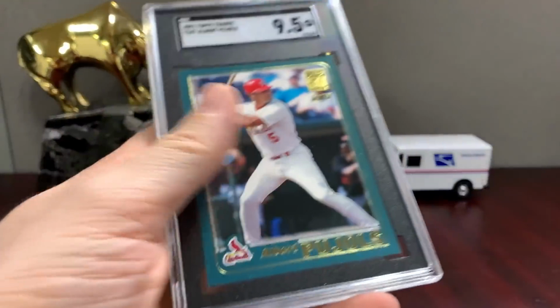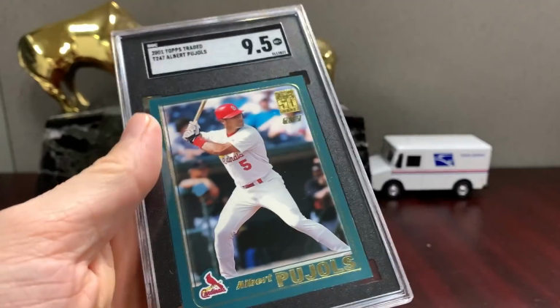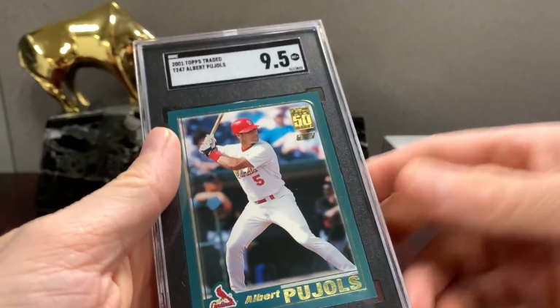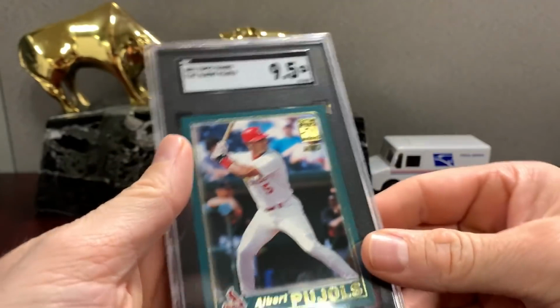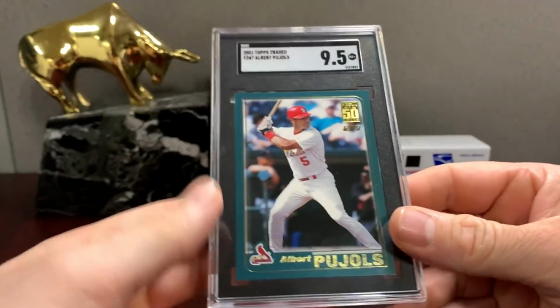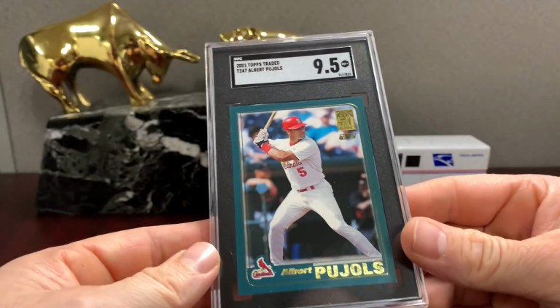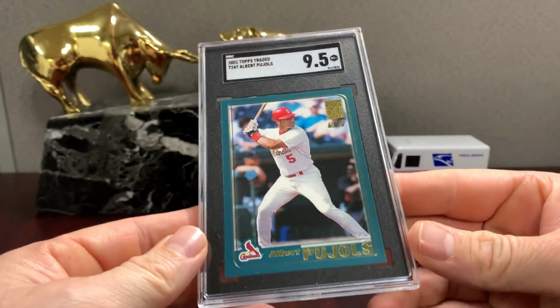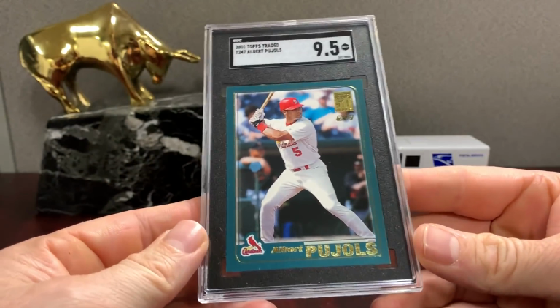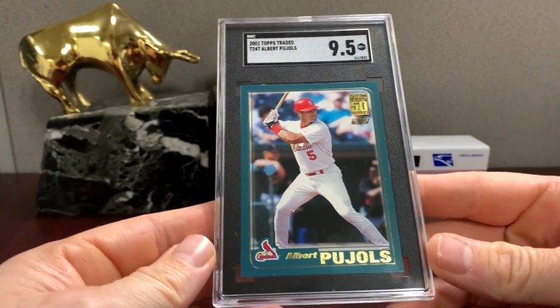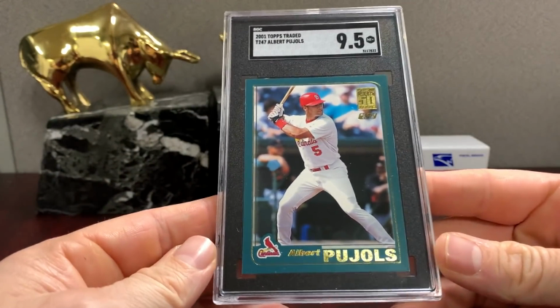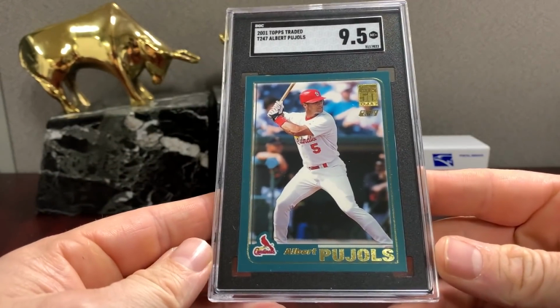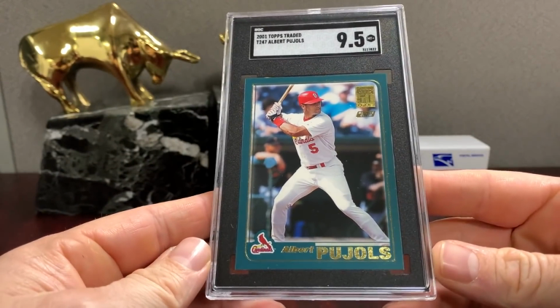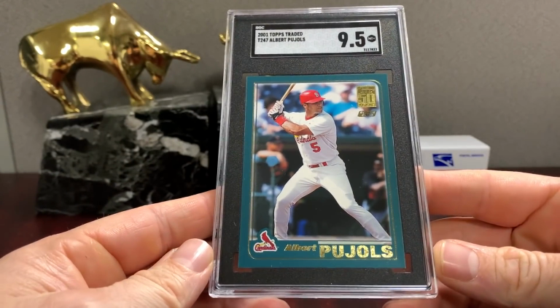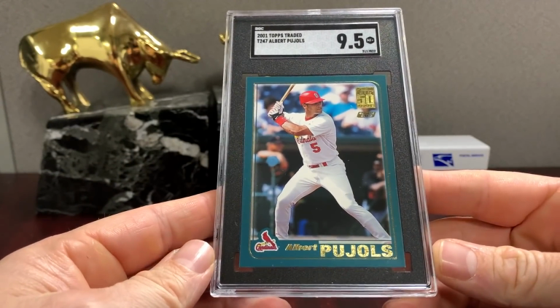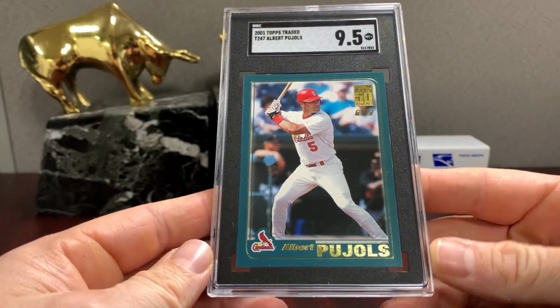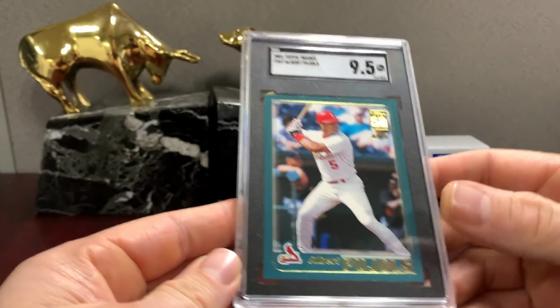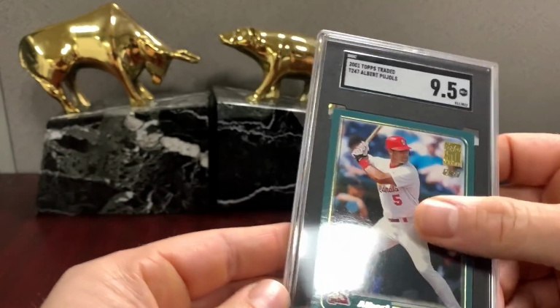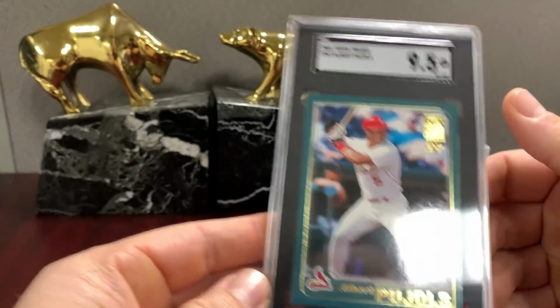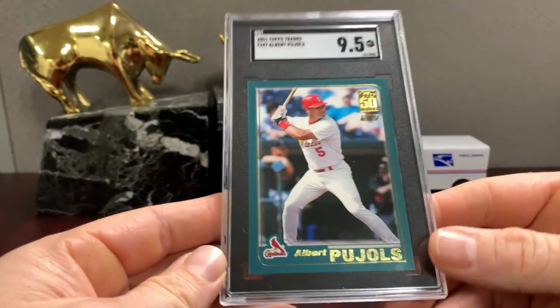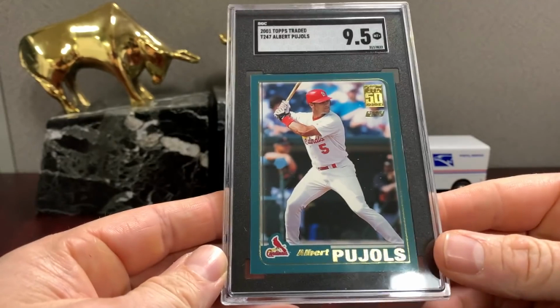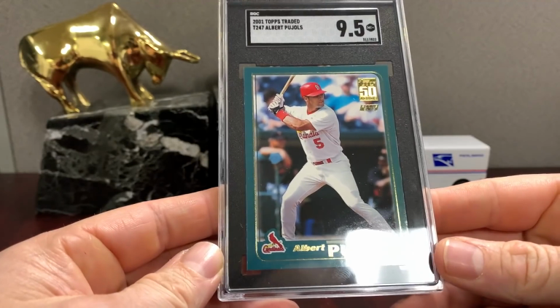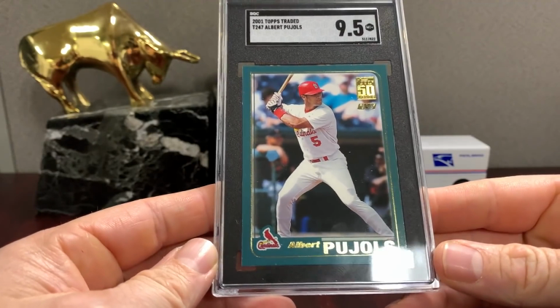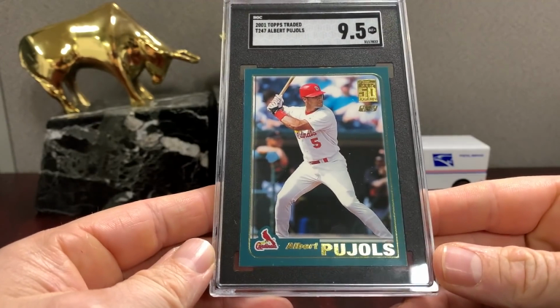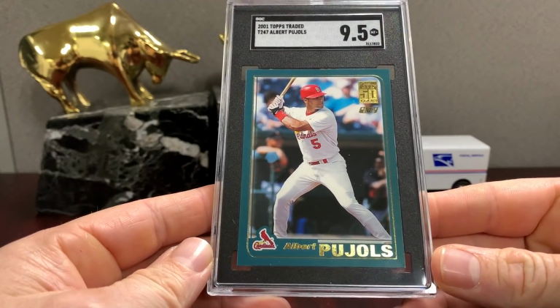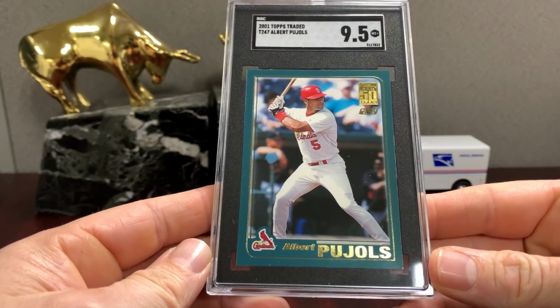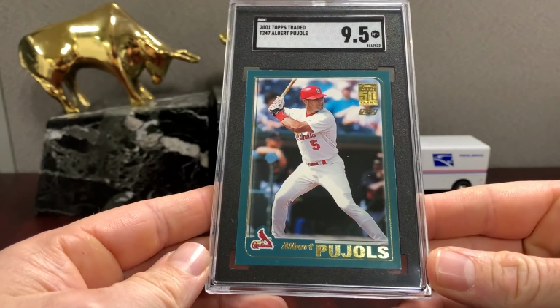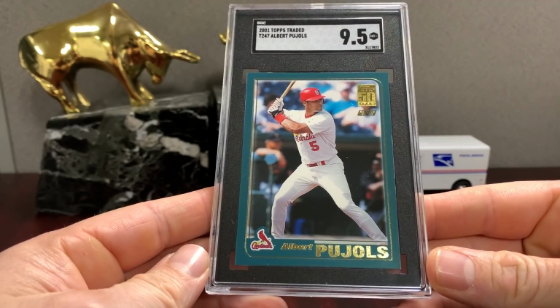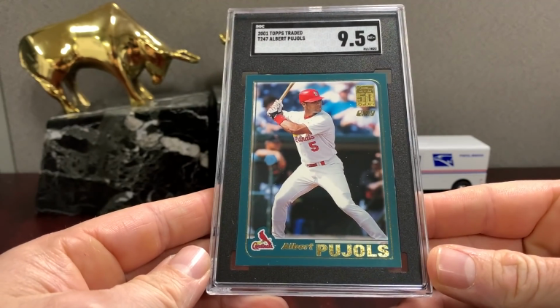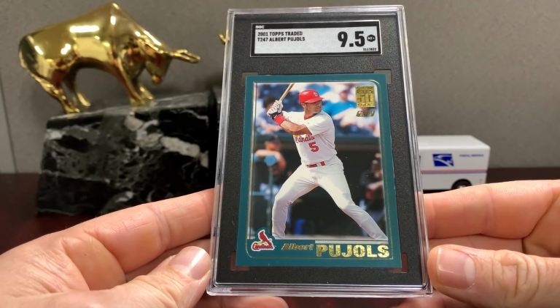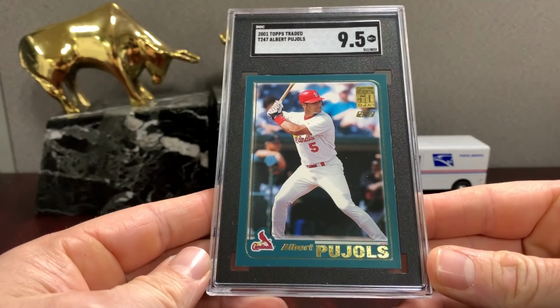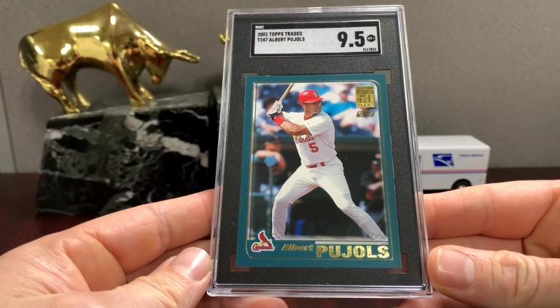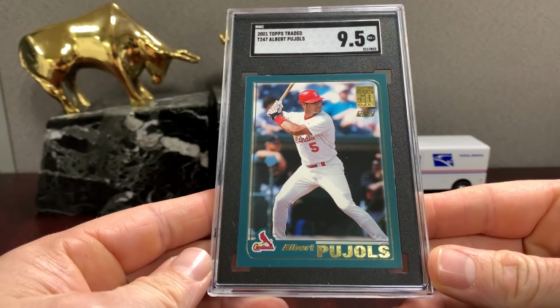That's a nice one — 2001 Topps Traded Pujols in a nine-five. Beautiful.